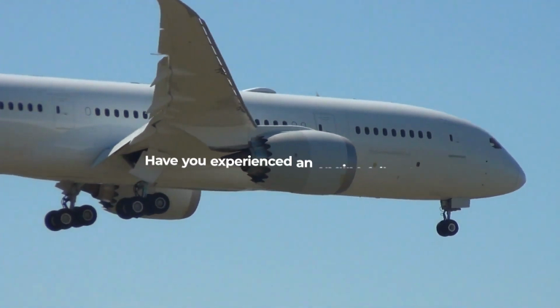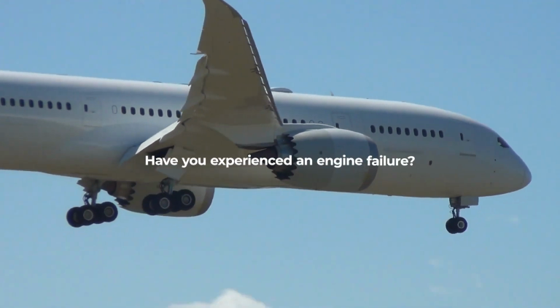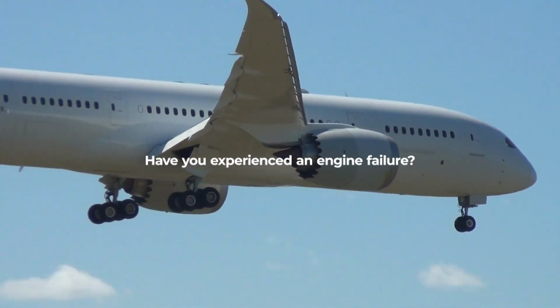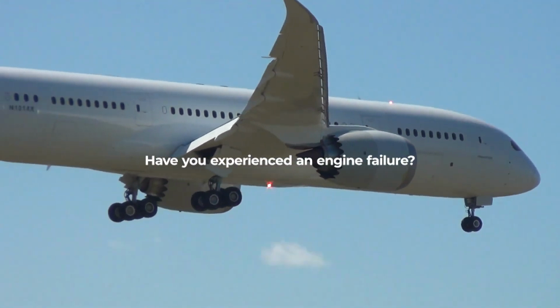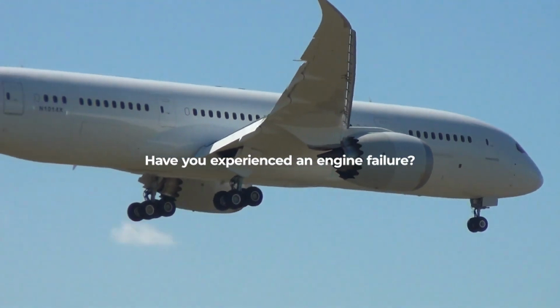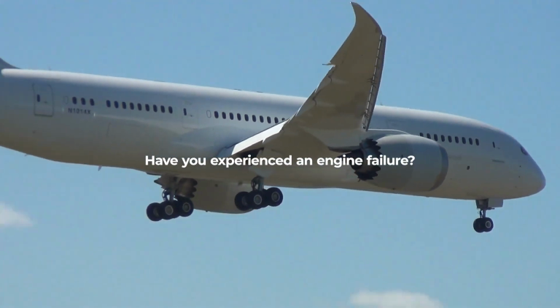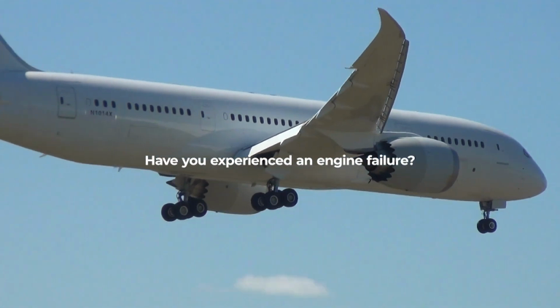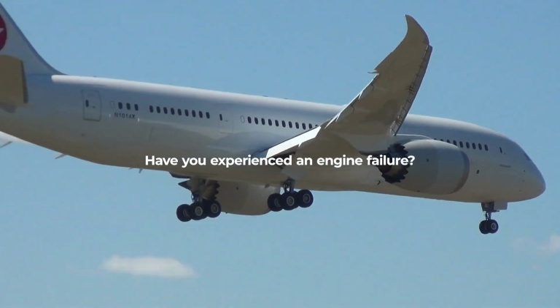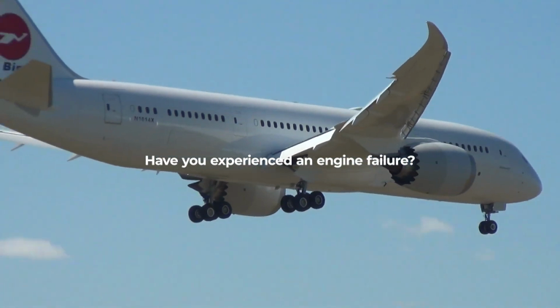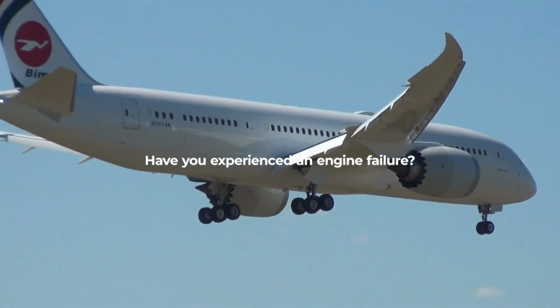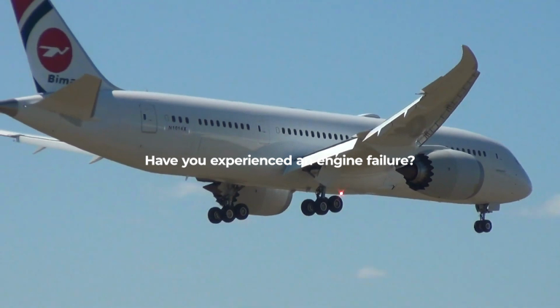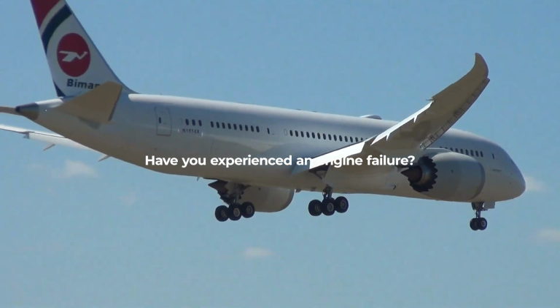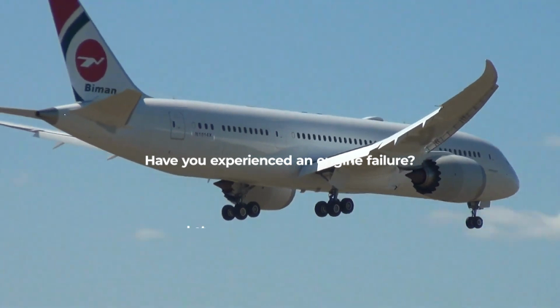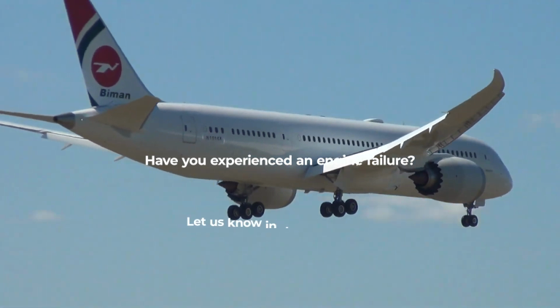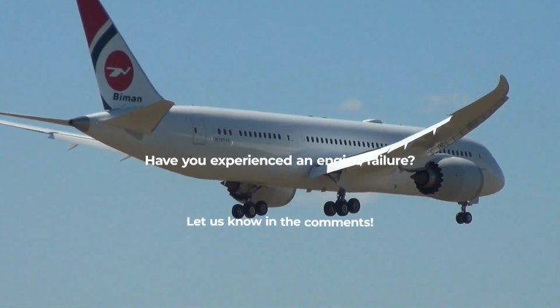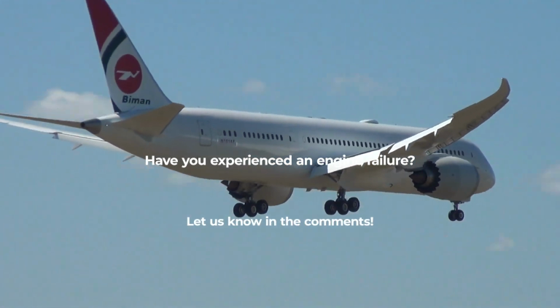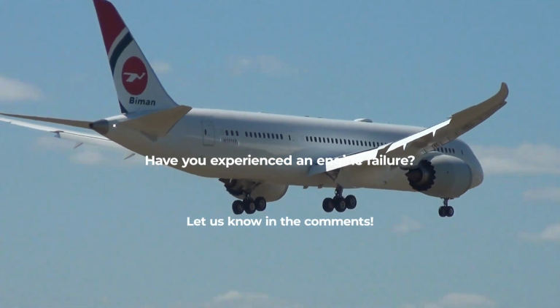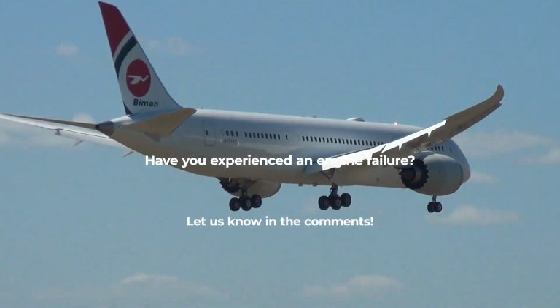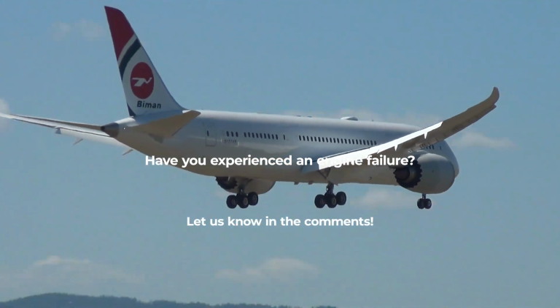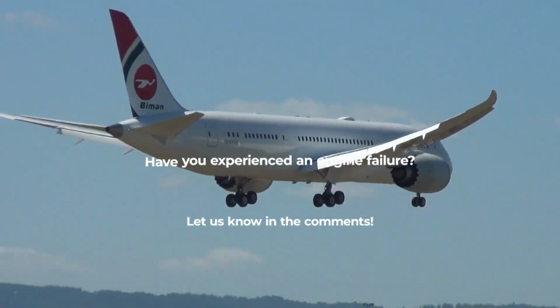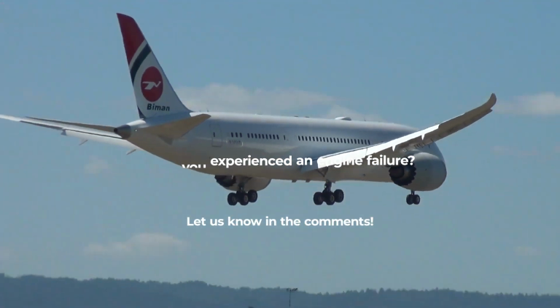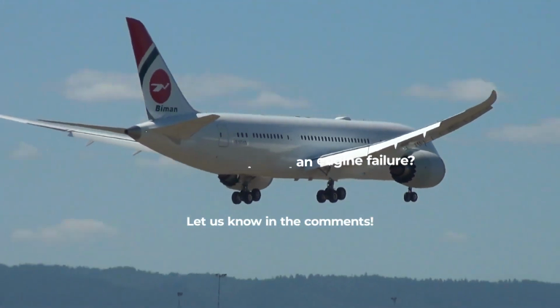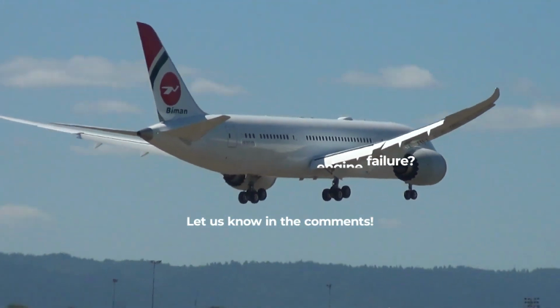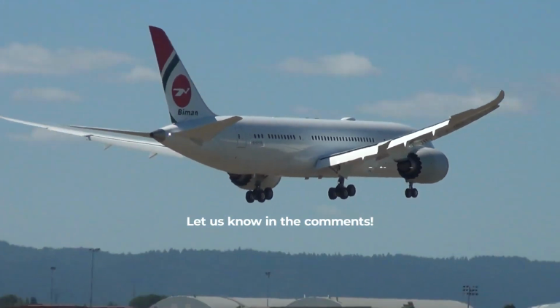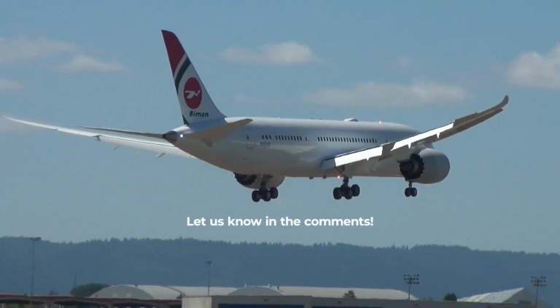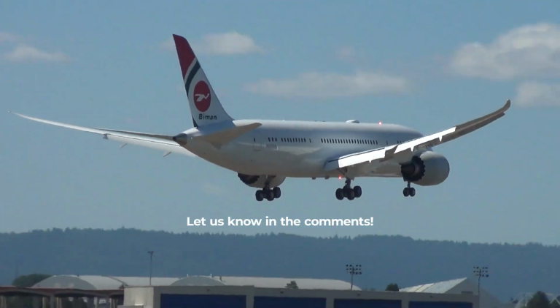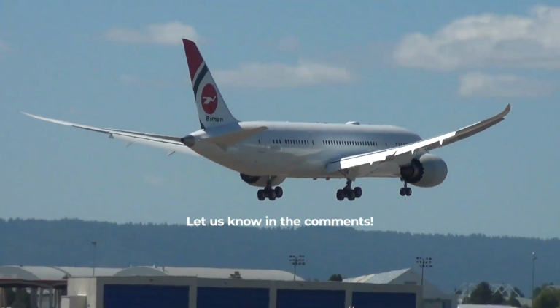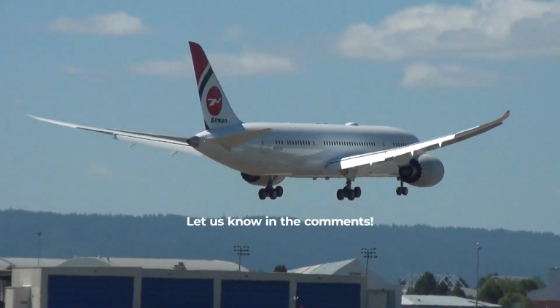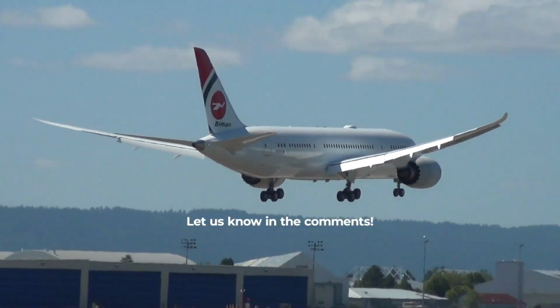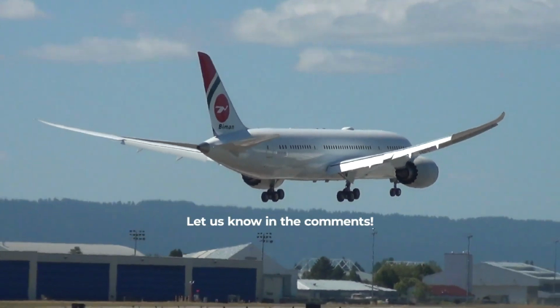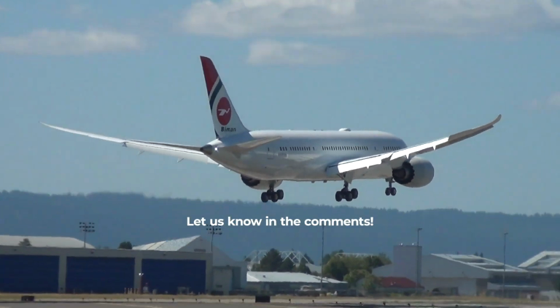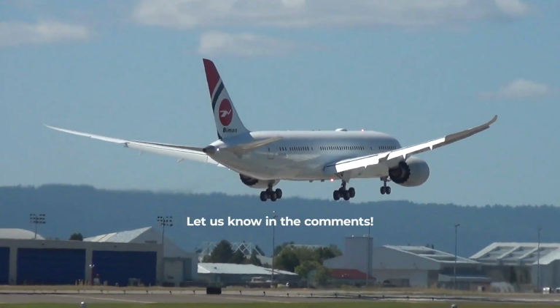Have you ever been on a plane that's lost power in one engine? If so, tell us about the experience in the comments.